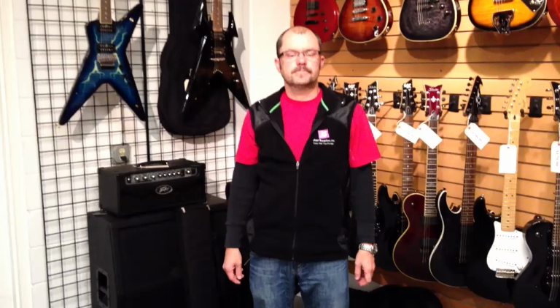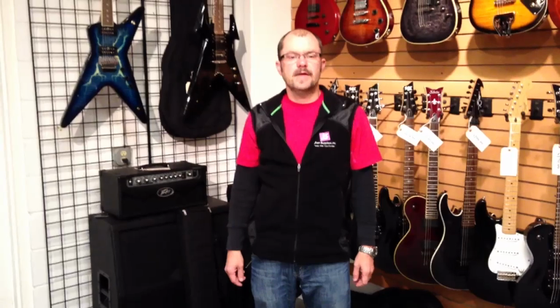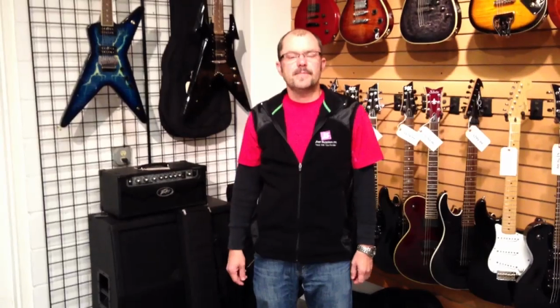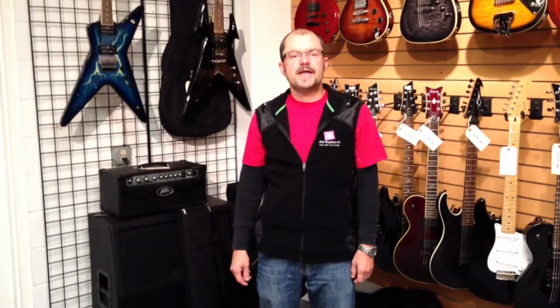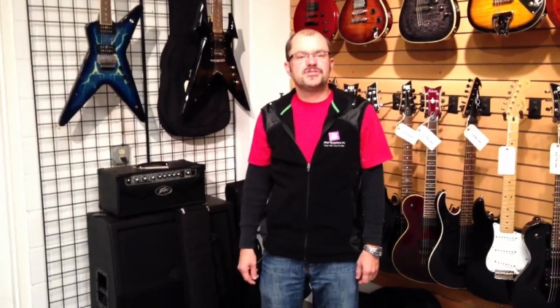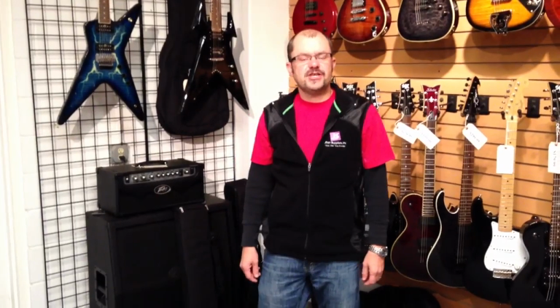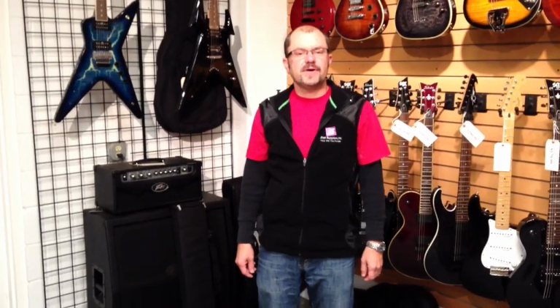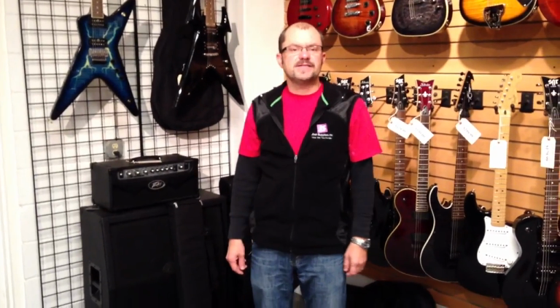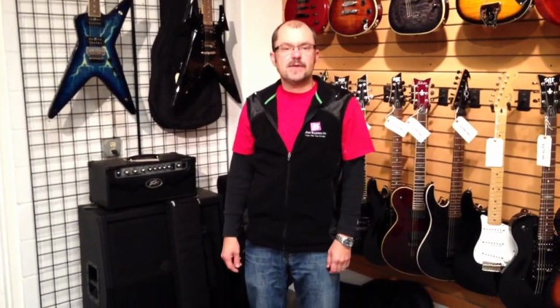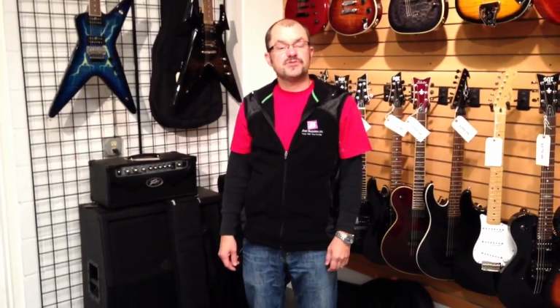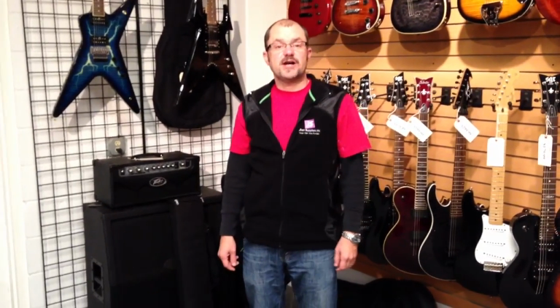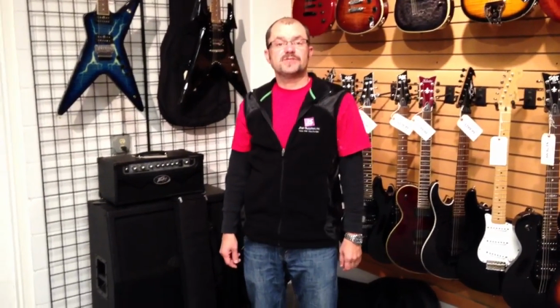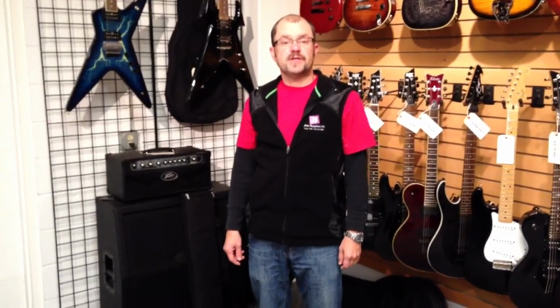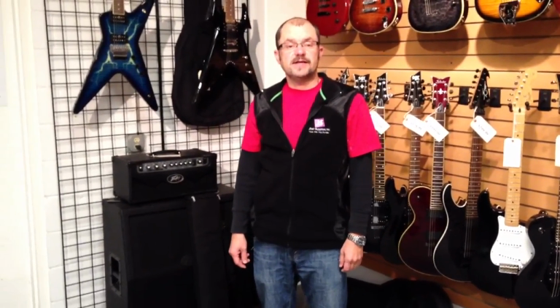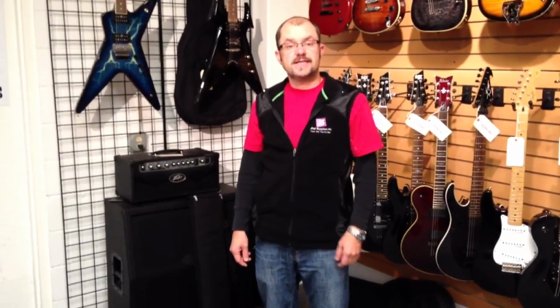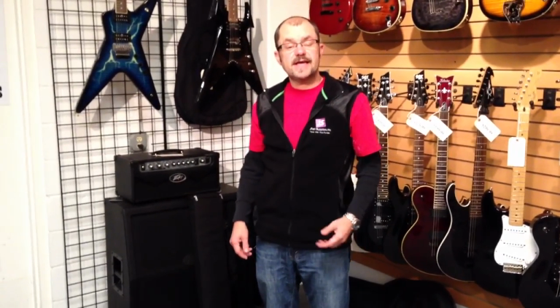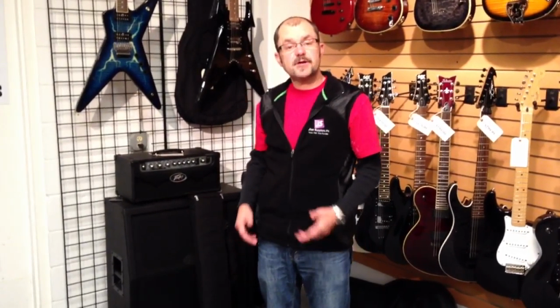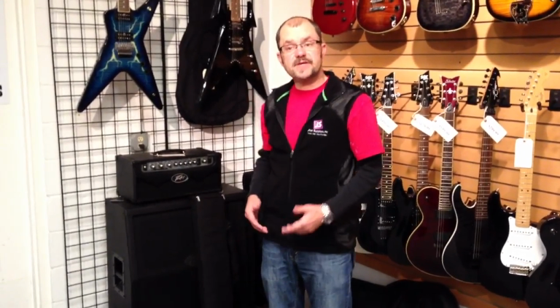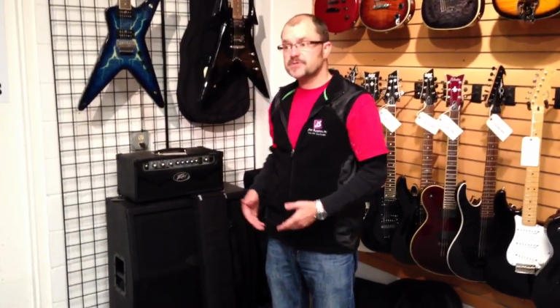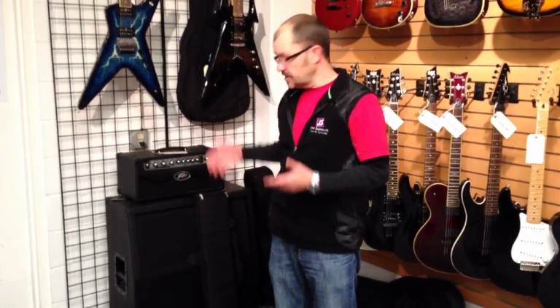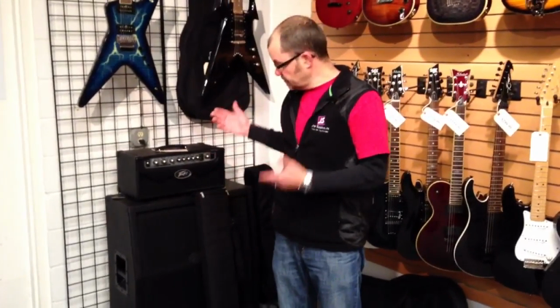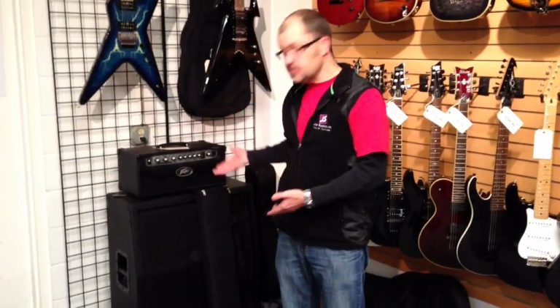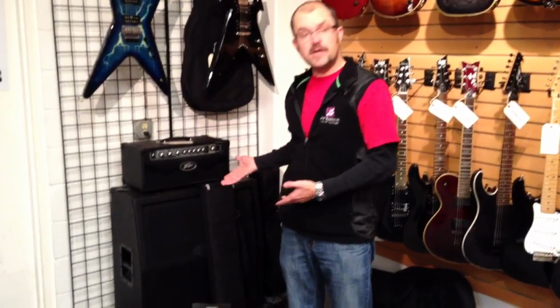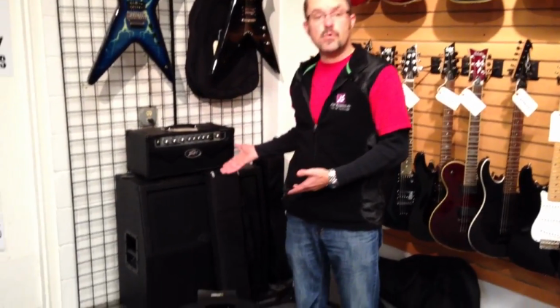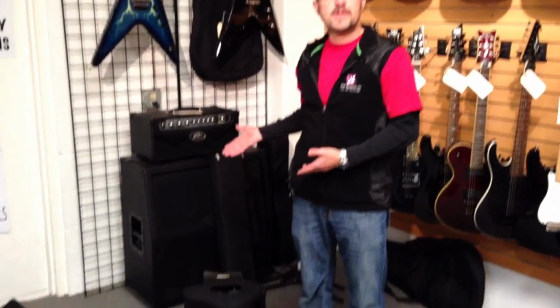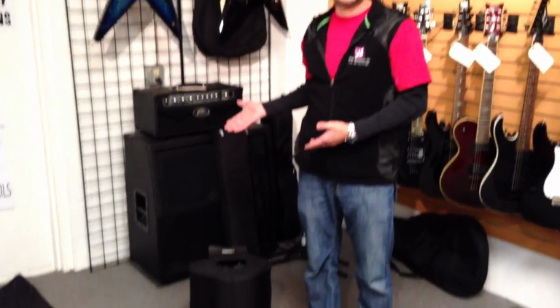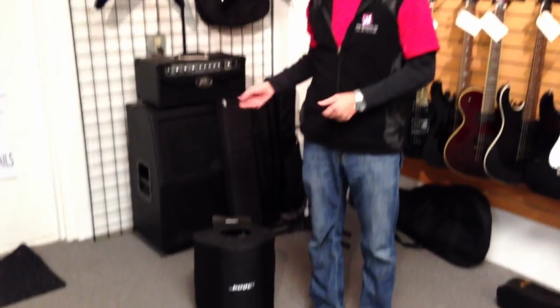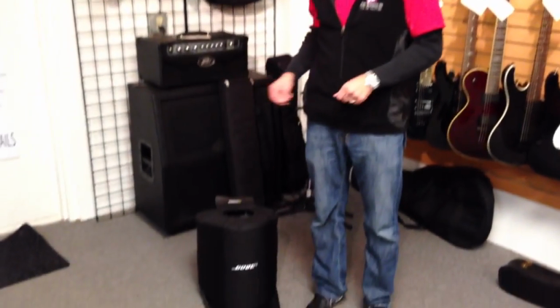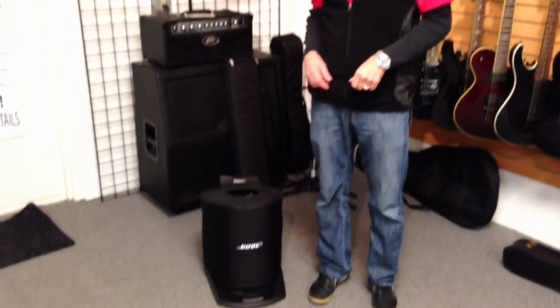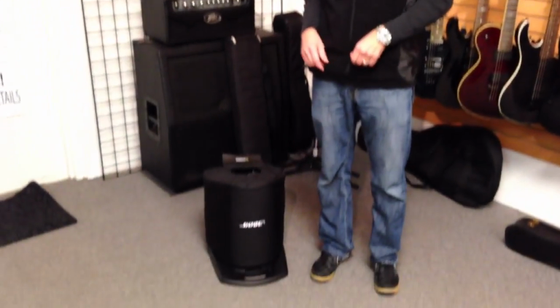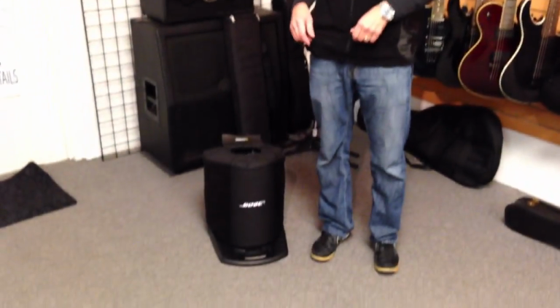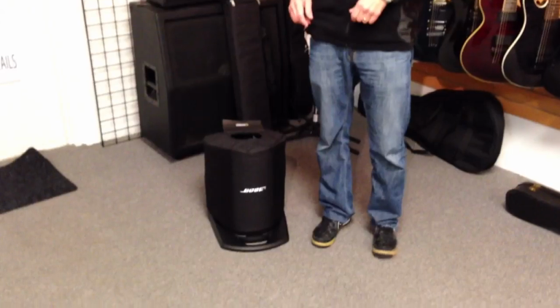My name is Gene Bice and I'm with Gyra Supplies. Today I'm going to be demonstrating the Bose L1 Compact Line Array System.